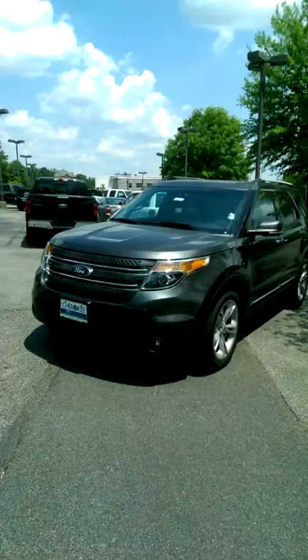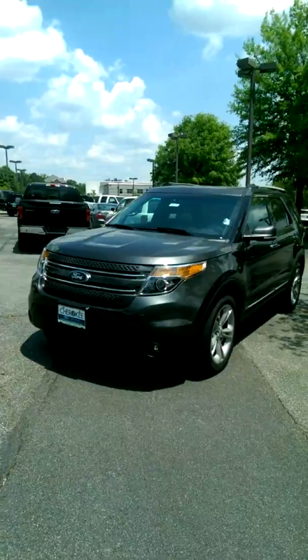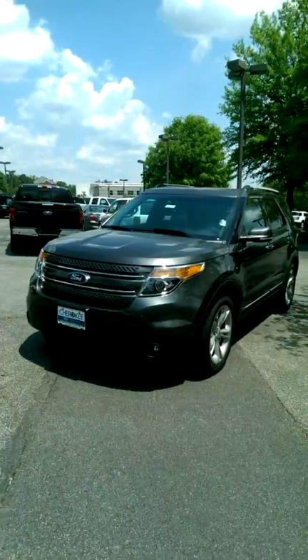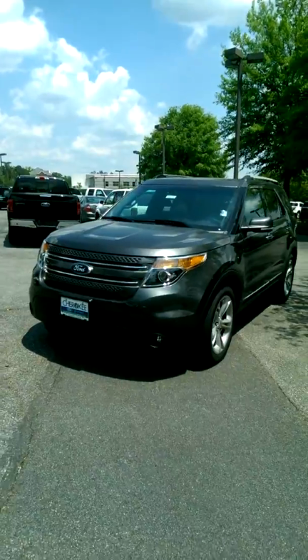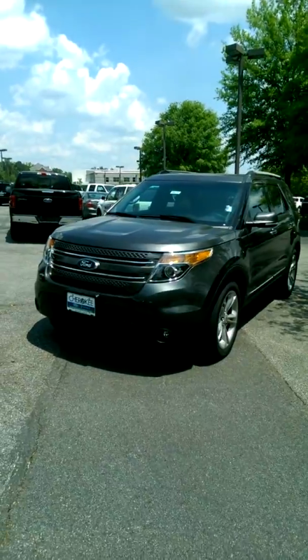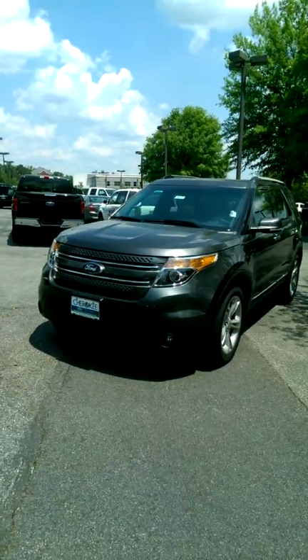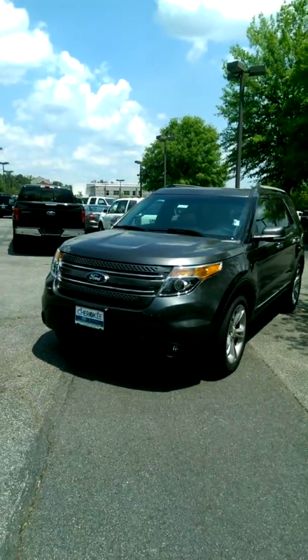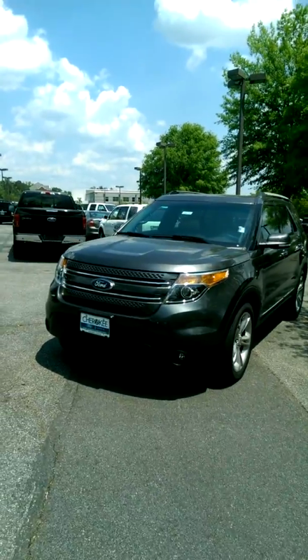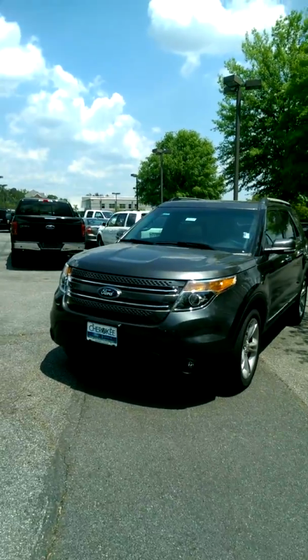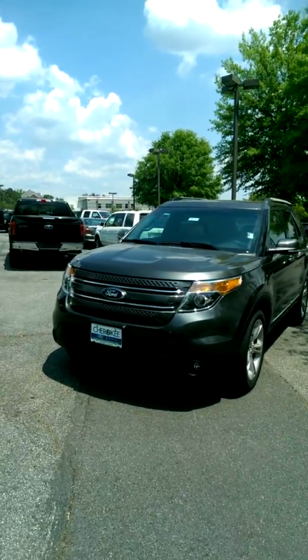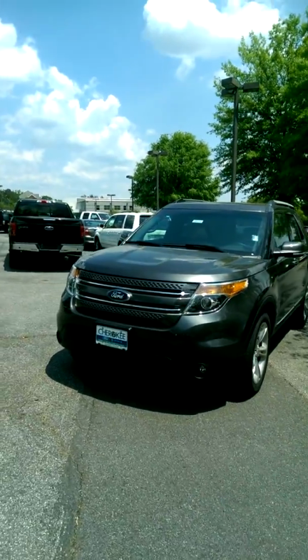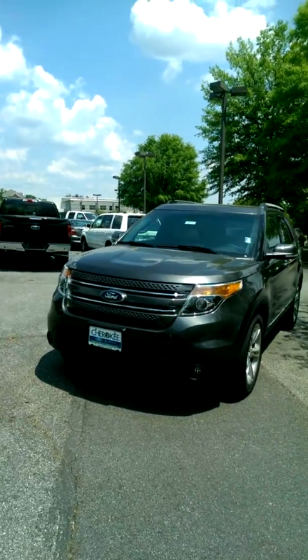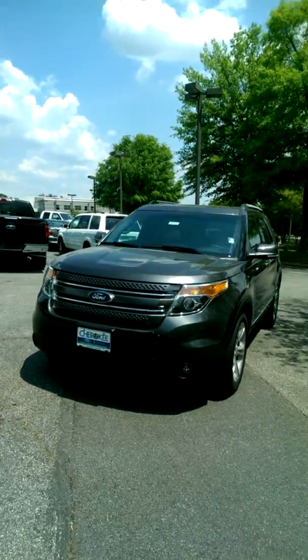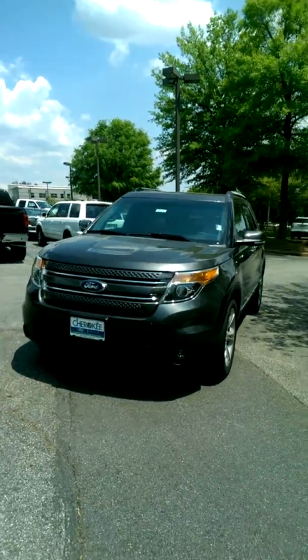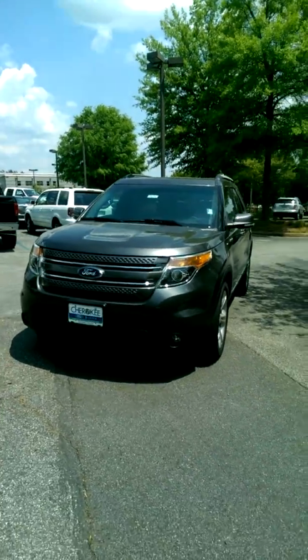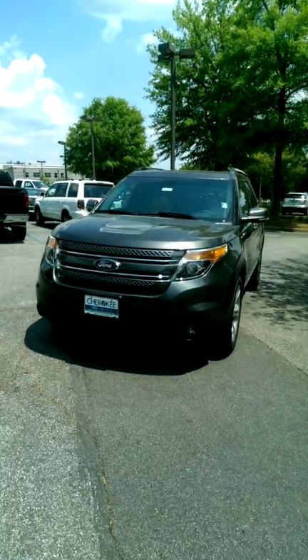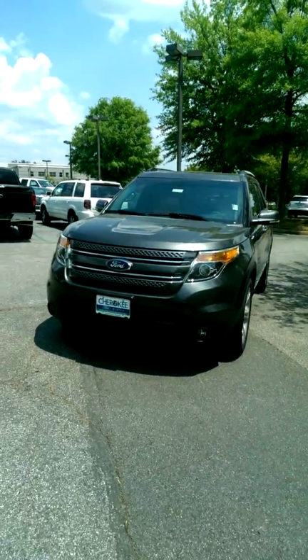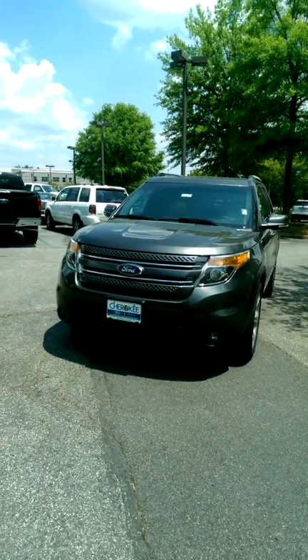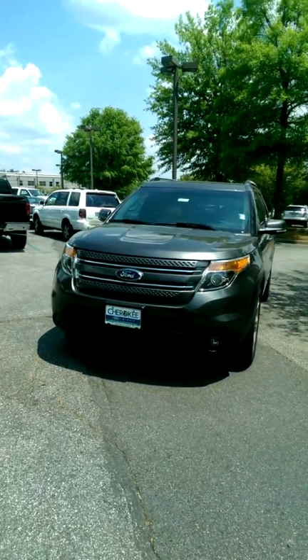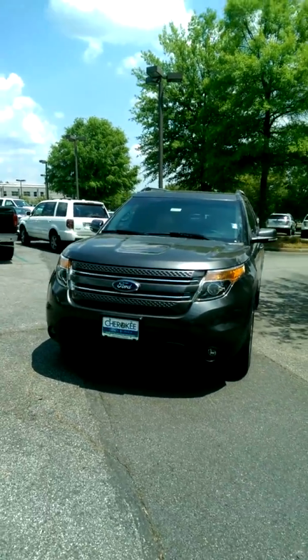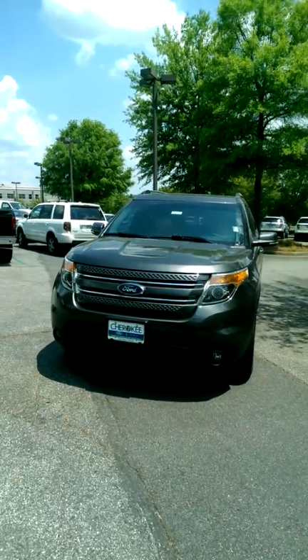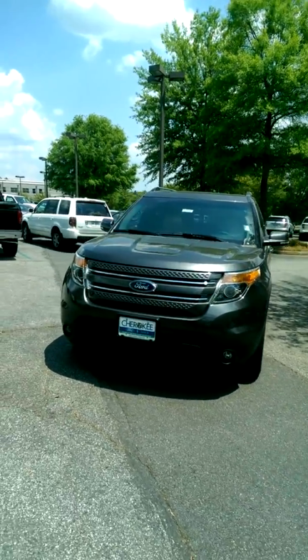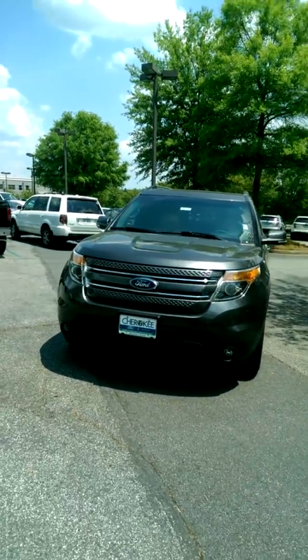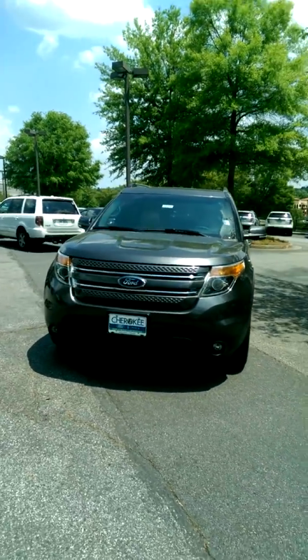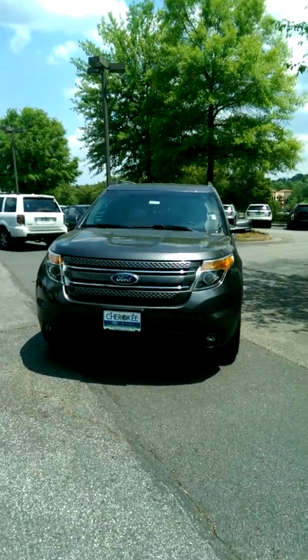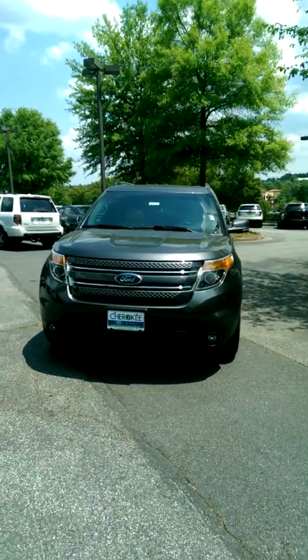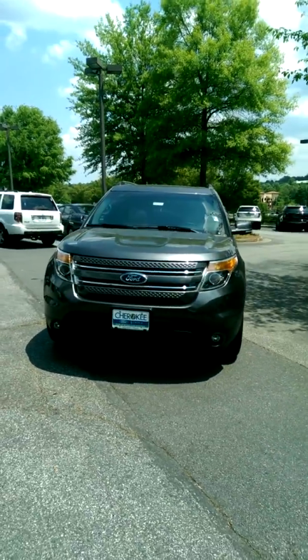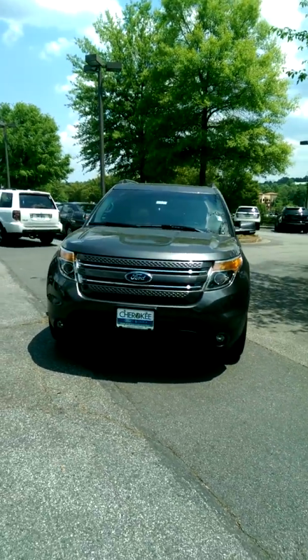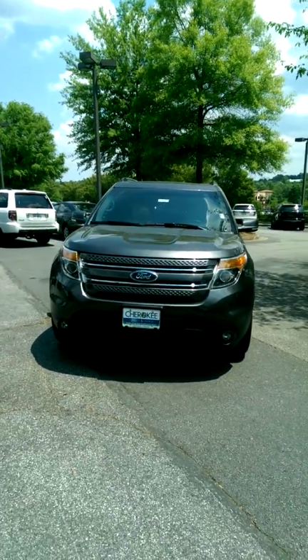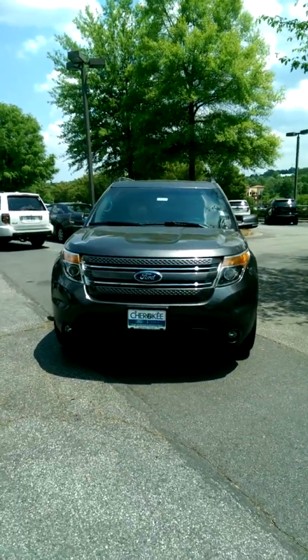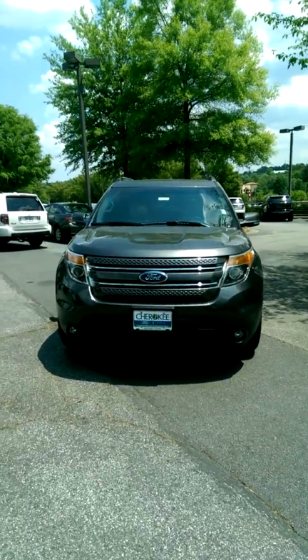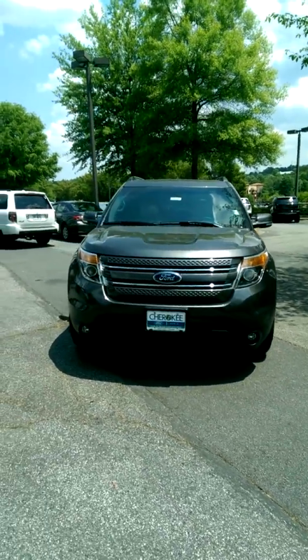David, good afternoon. This is Tyrone at Cherokee Ford Lincoln Alpharetta. Just thought I'd send you a quick video.